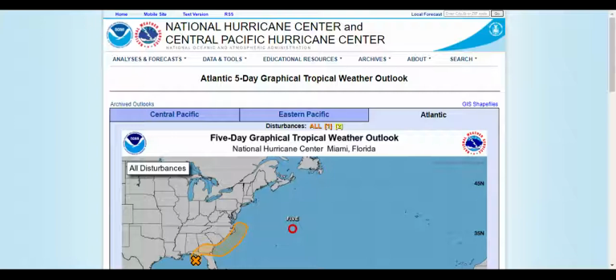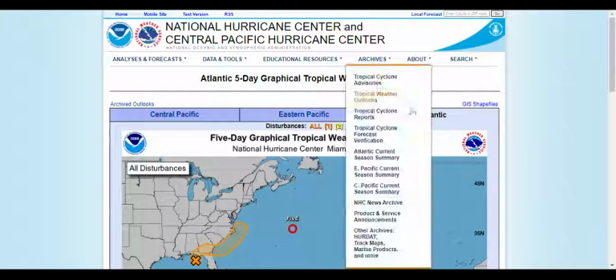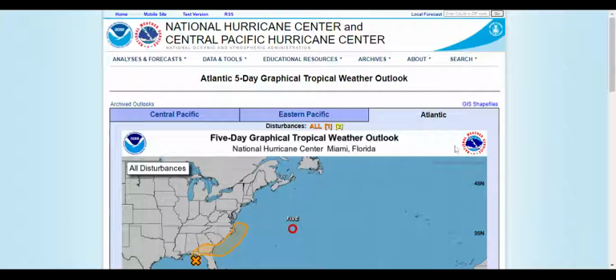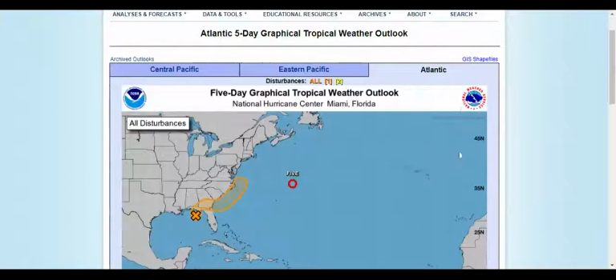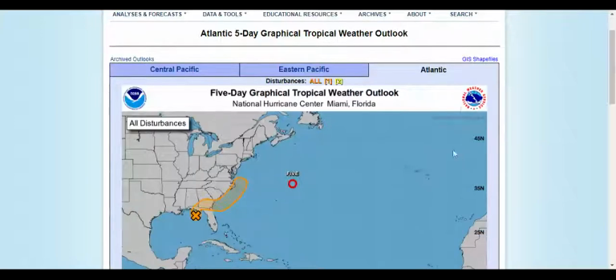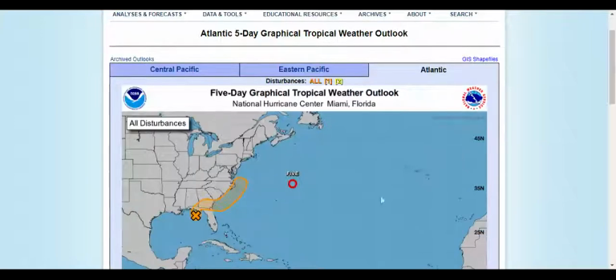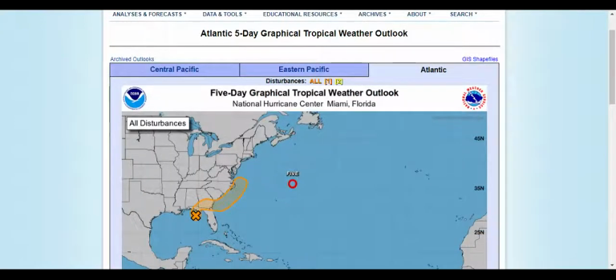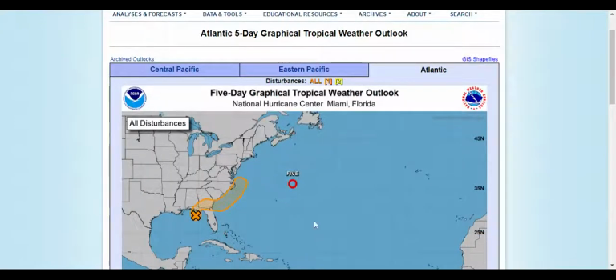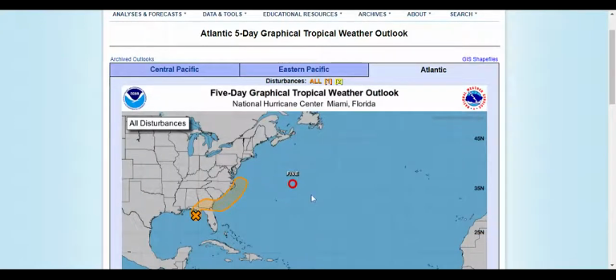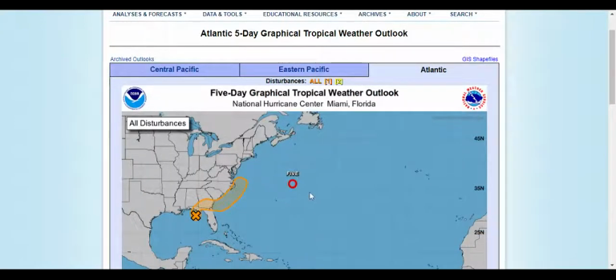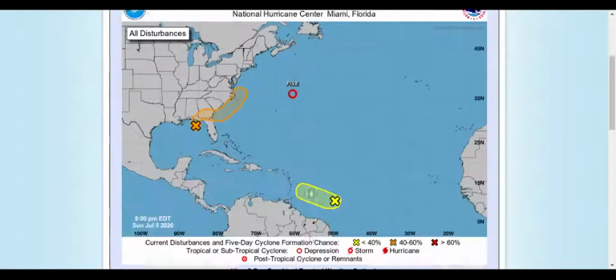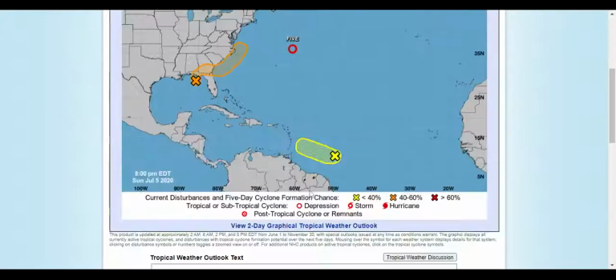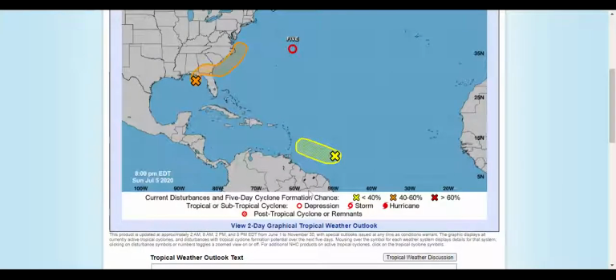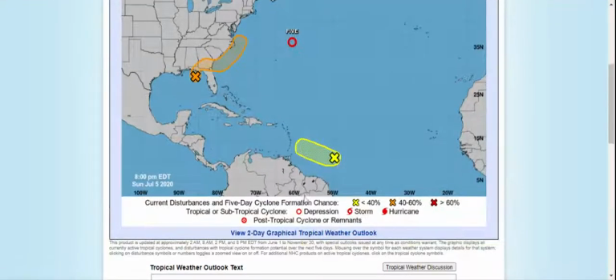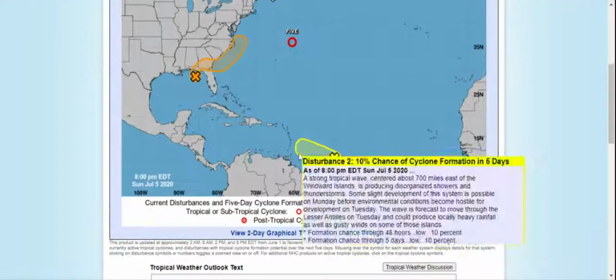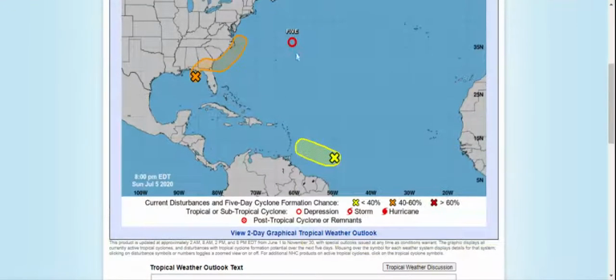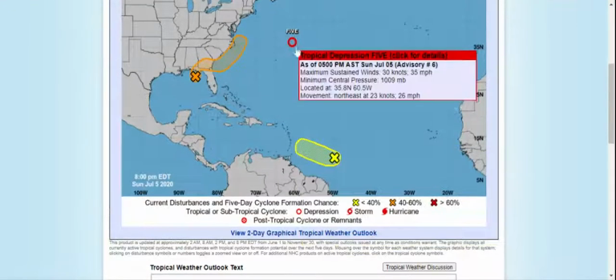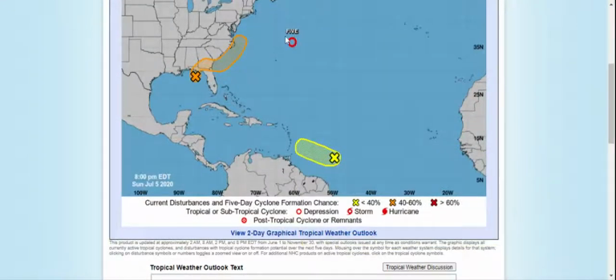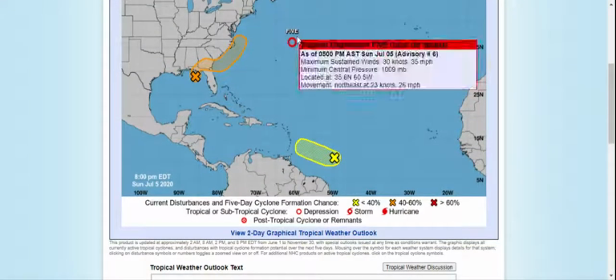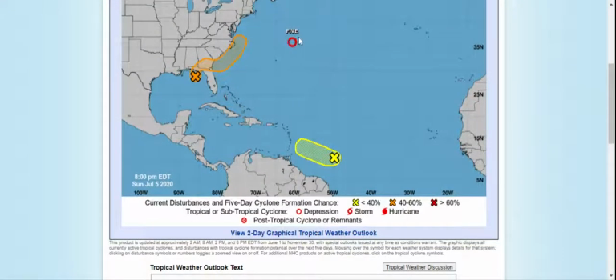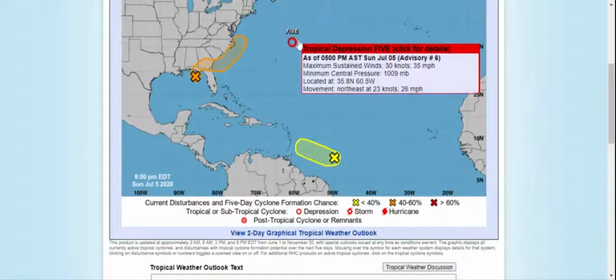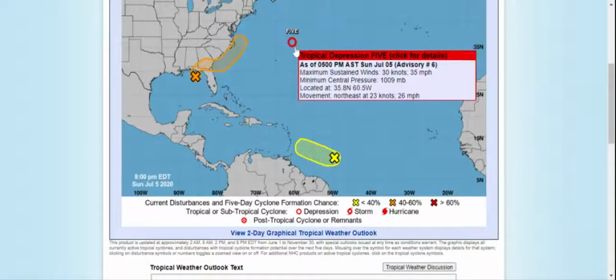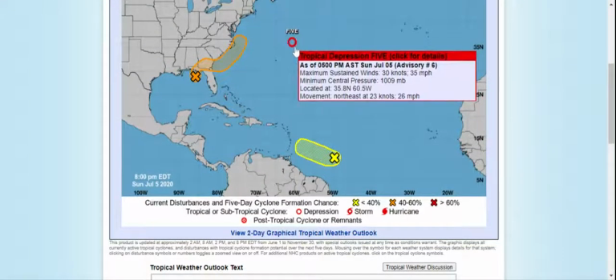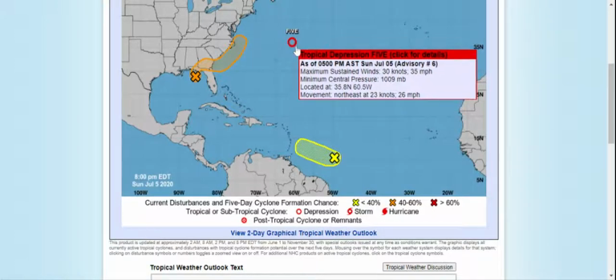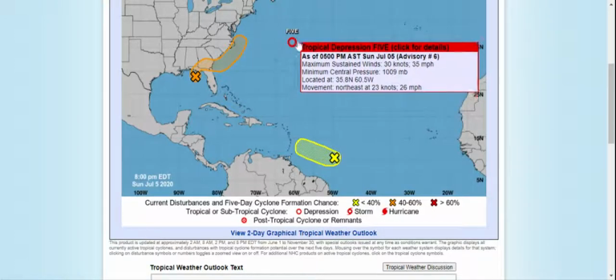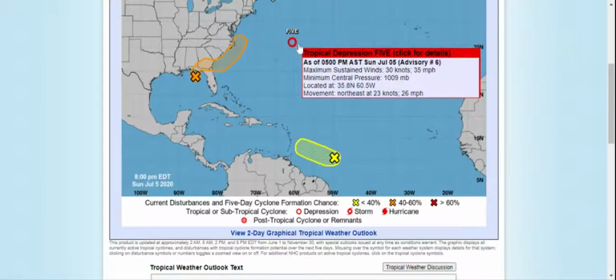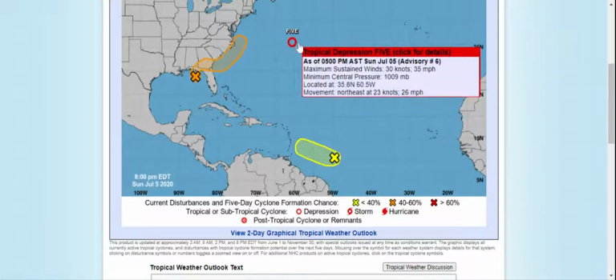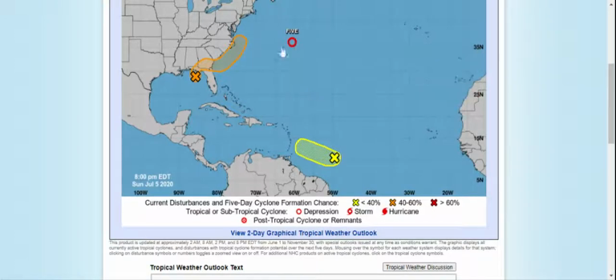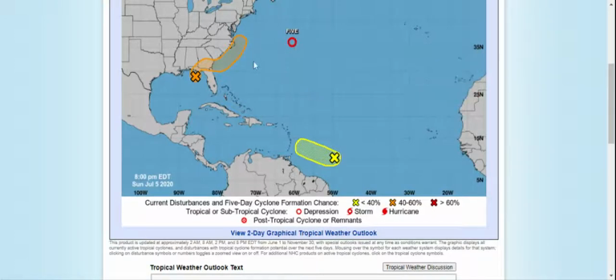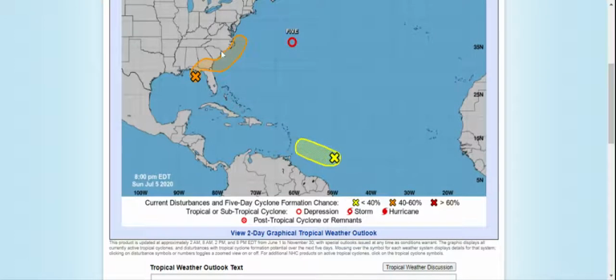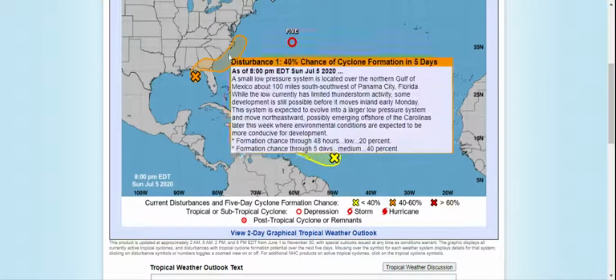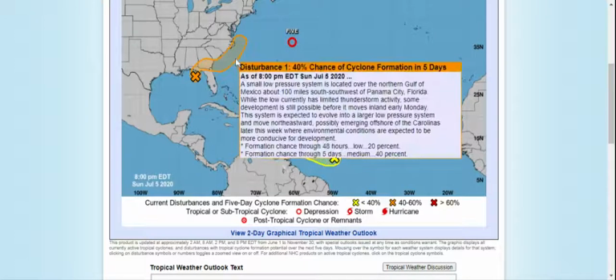Hey guys, welcome back to another video. Today we are talking about Tropical Depression 5.